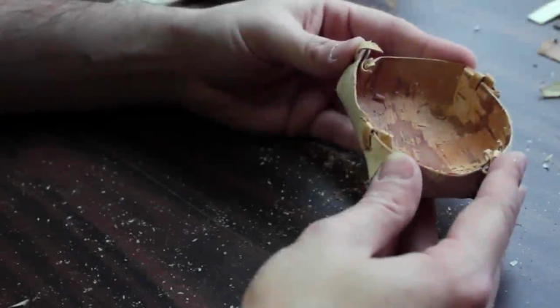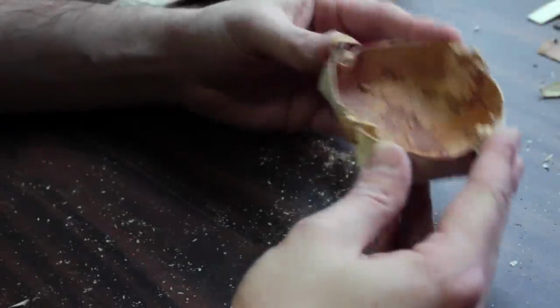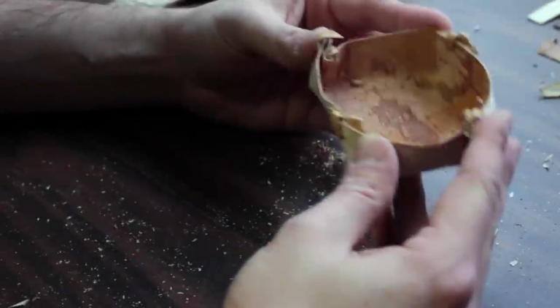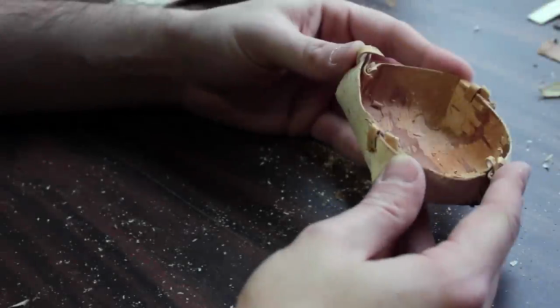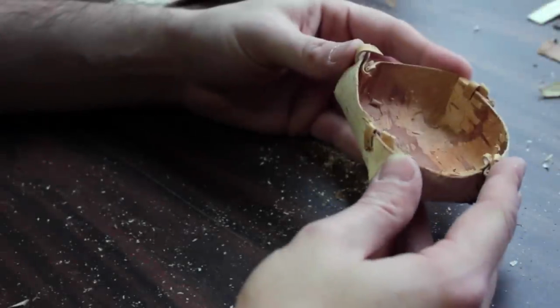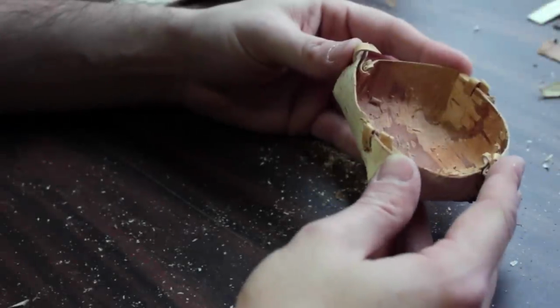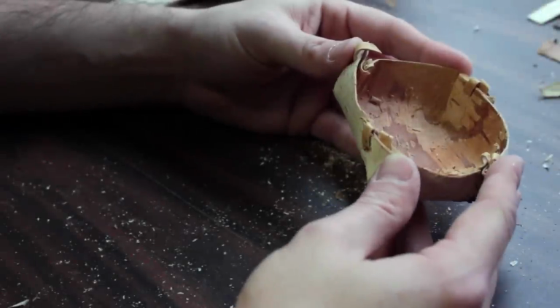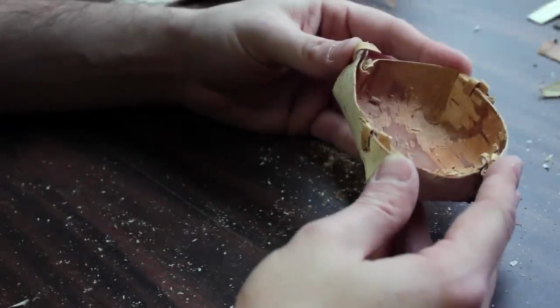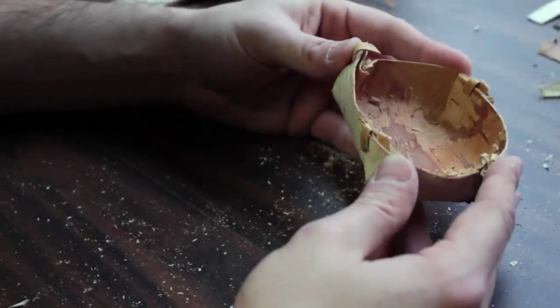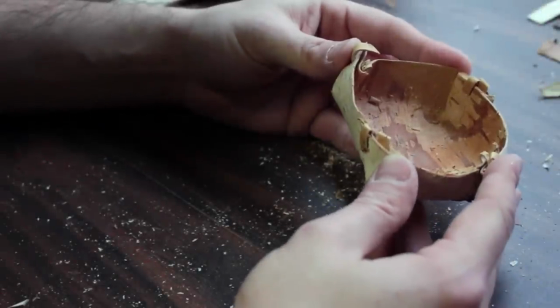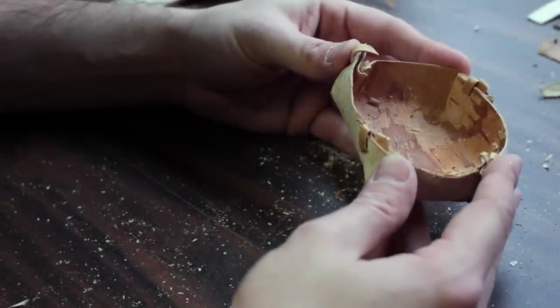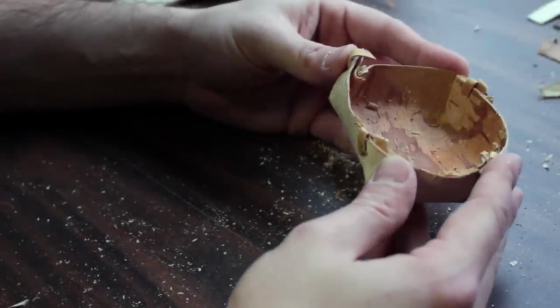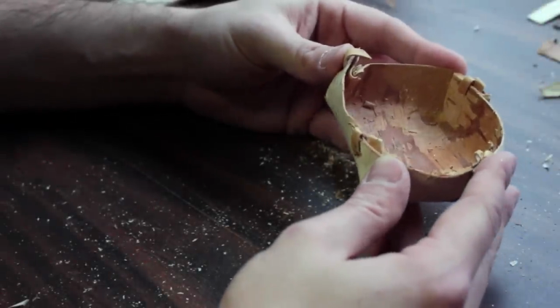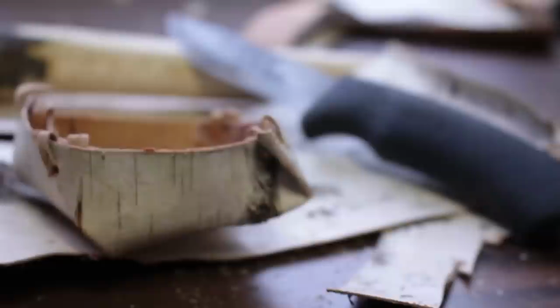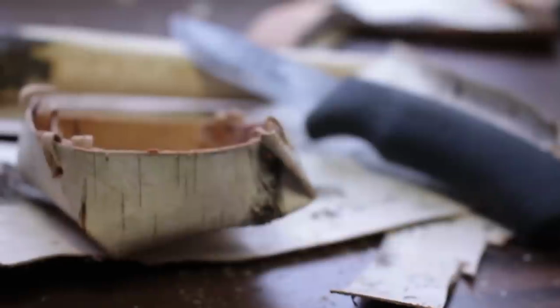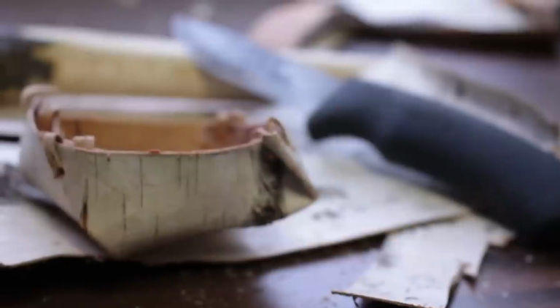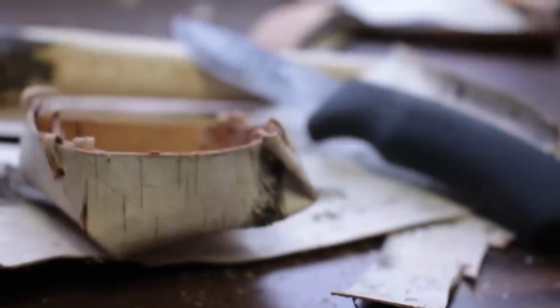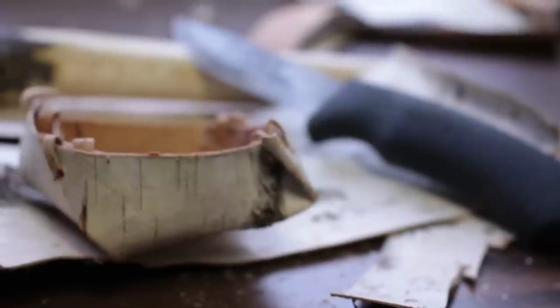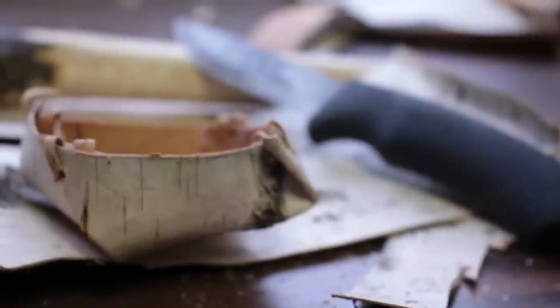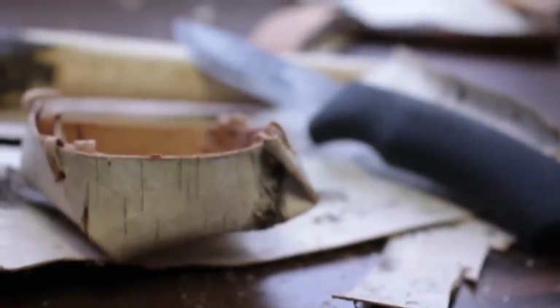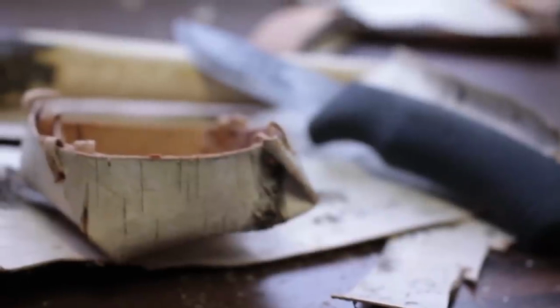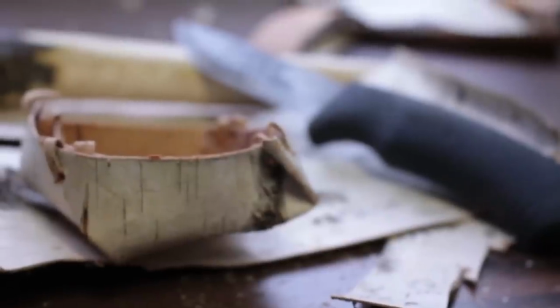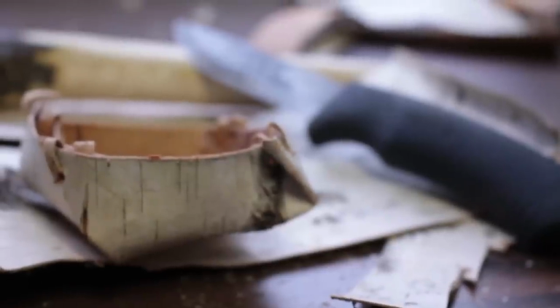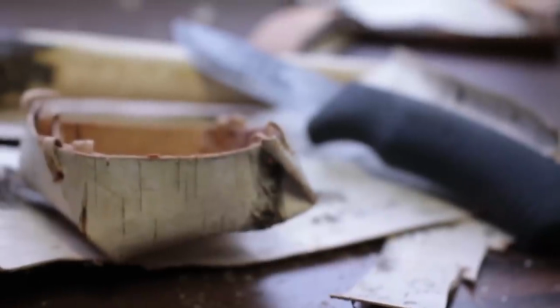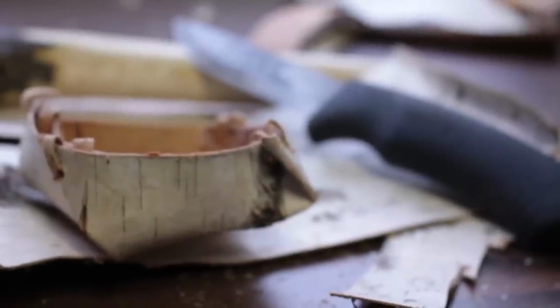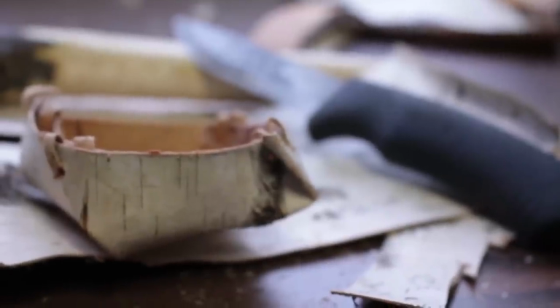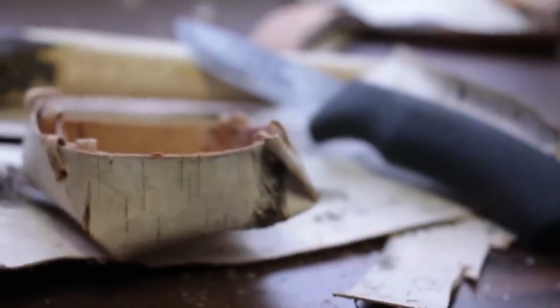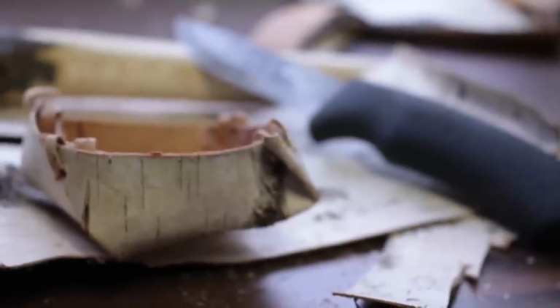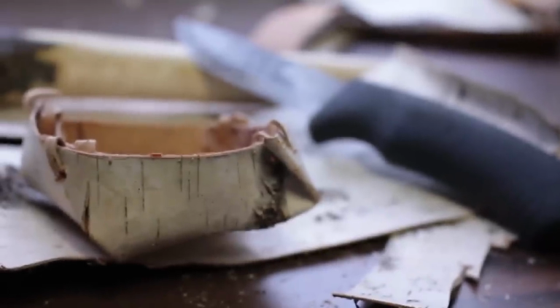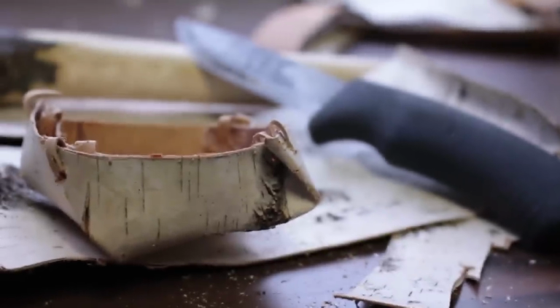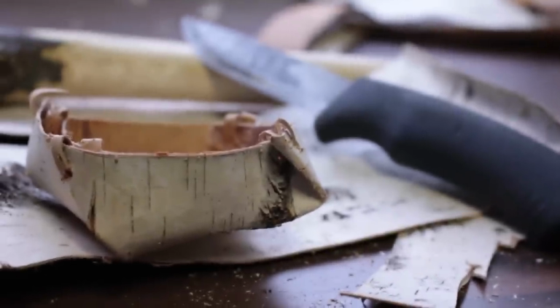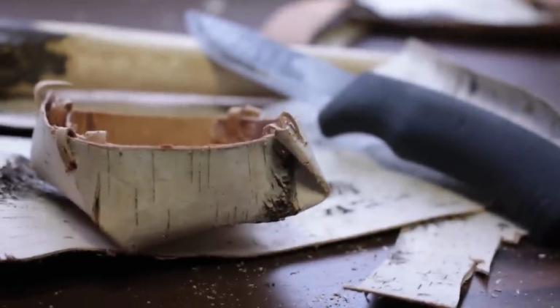Morning everybody, it's David with davidspassage.com and today we are going to make a birch bark bowl. Stick around.